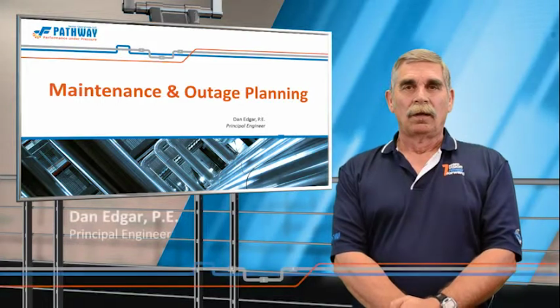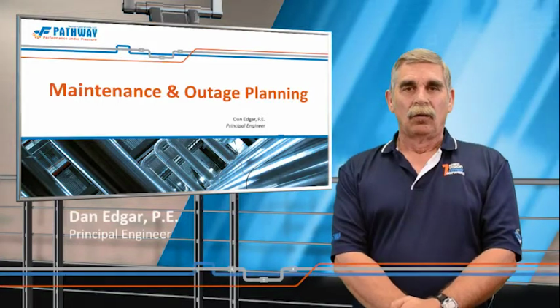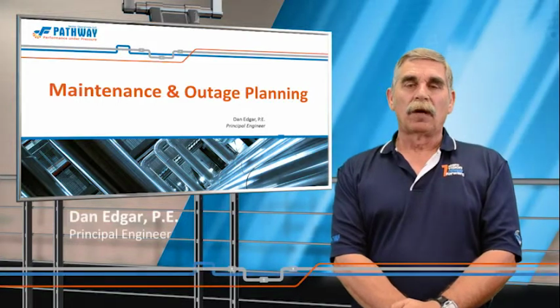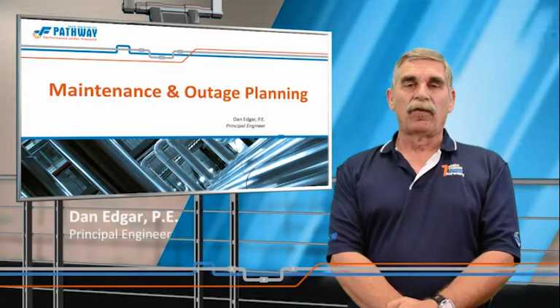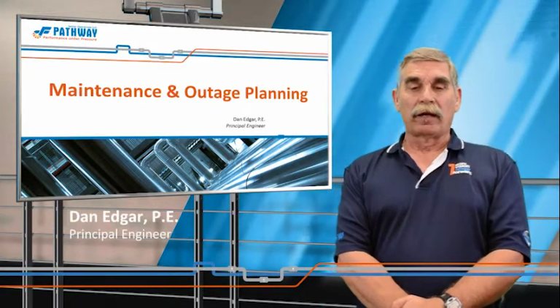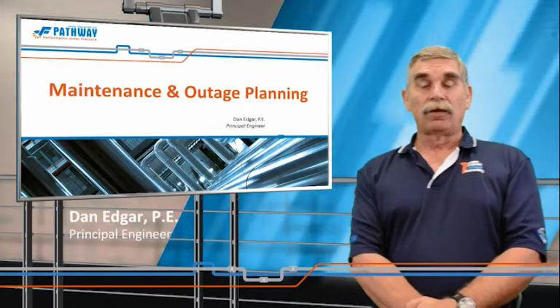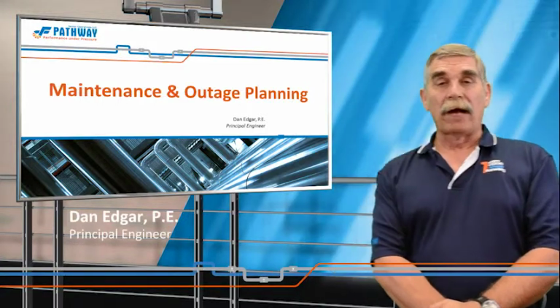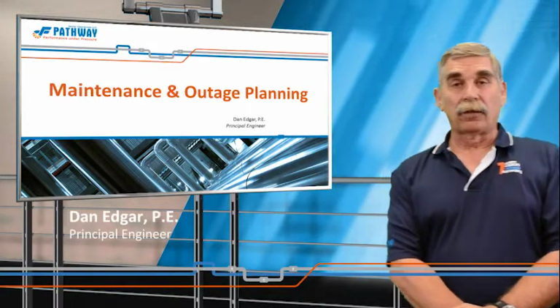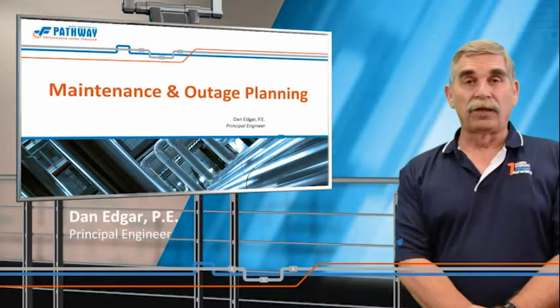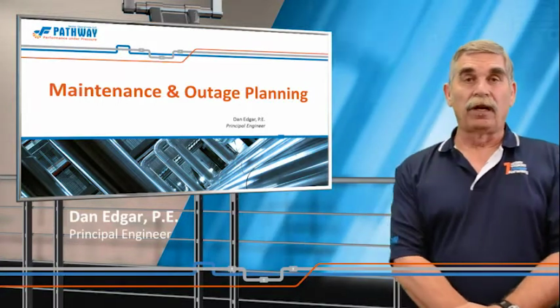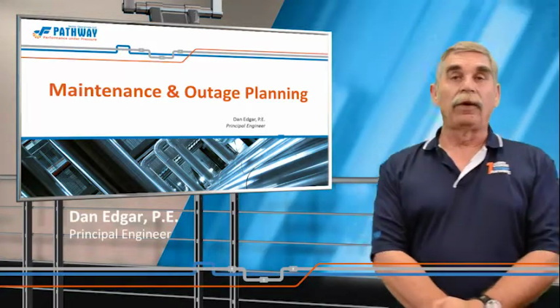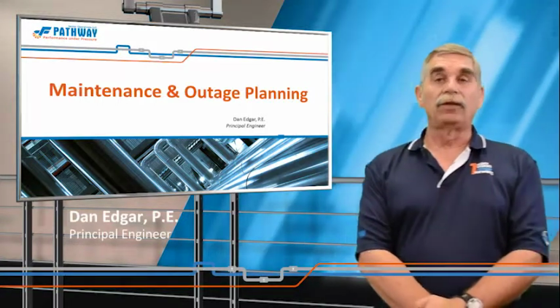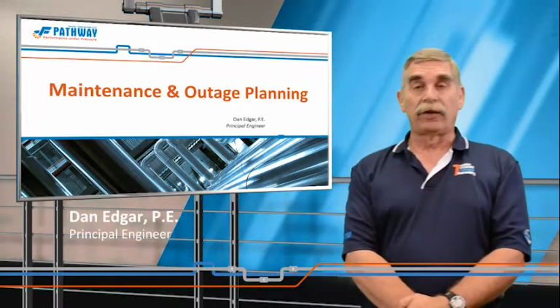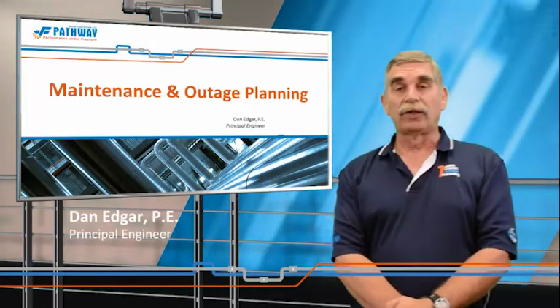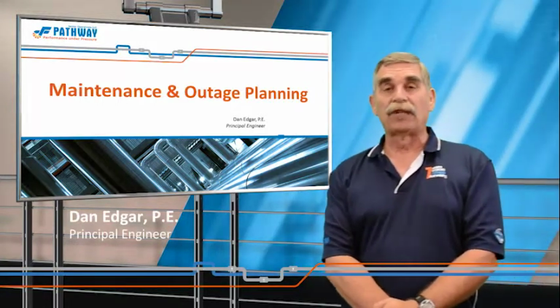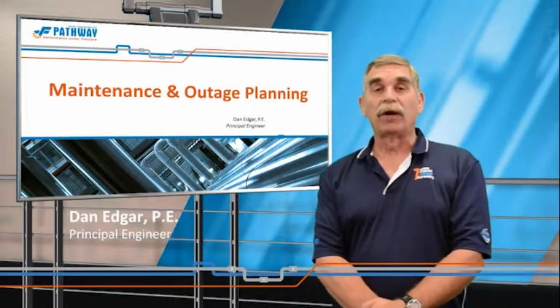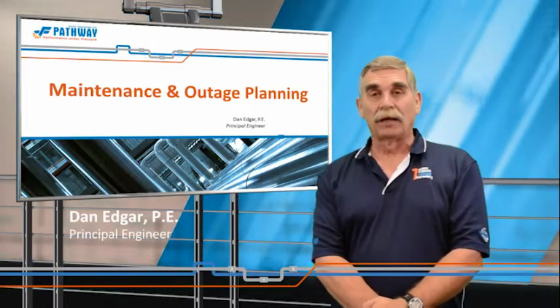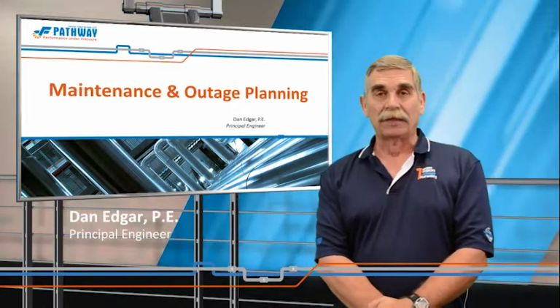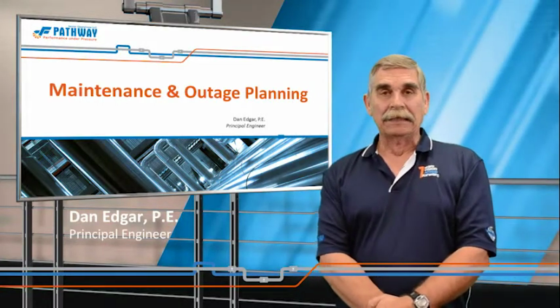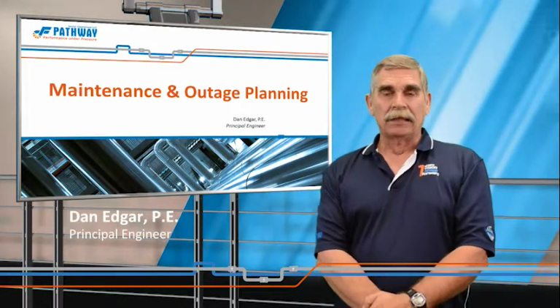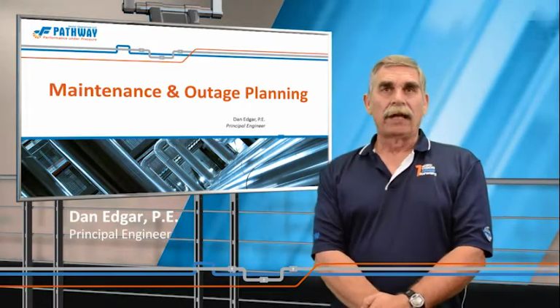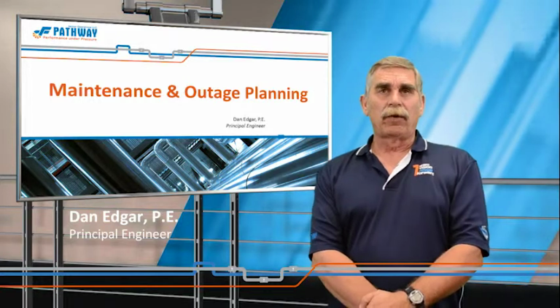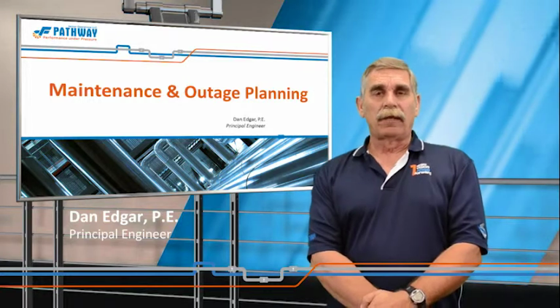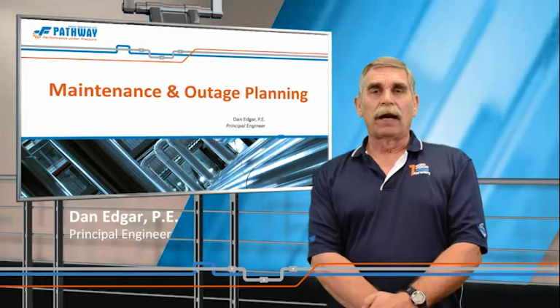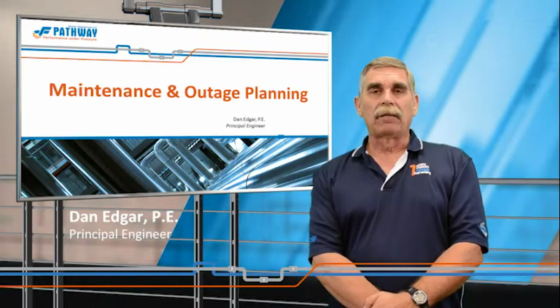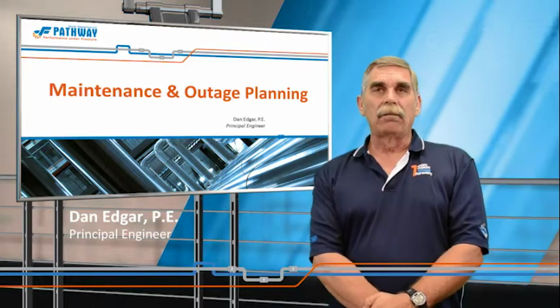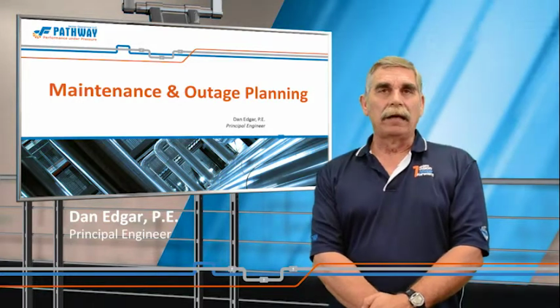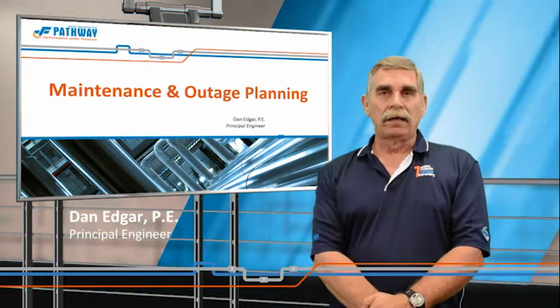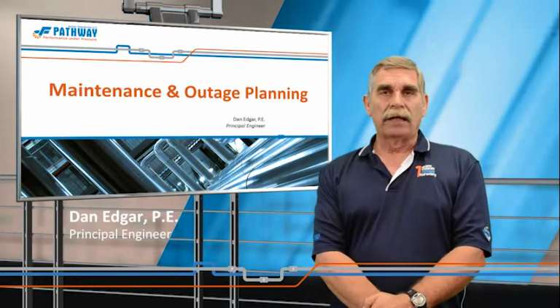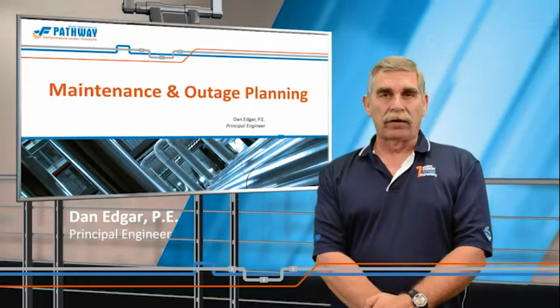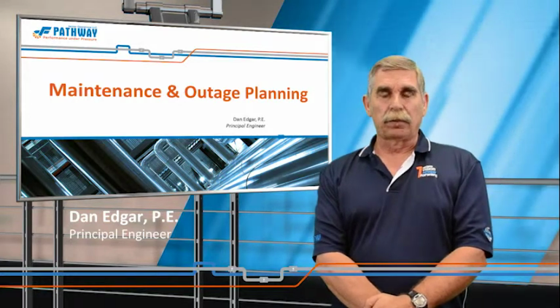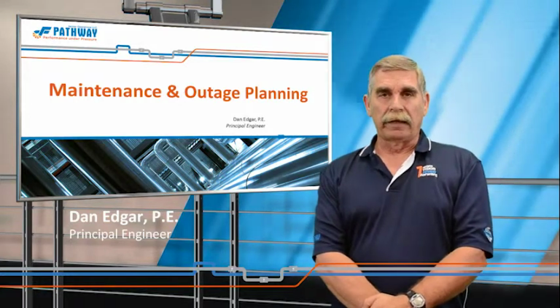Welcome everybody to Pathway's continuing series of seminars. Today we're going to be talking about maintenance and outage planning.